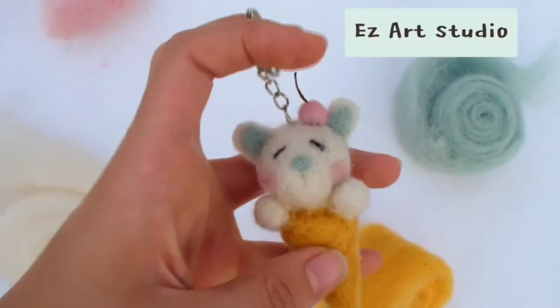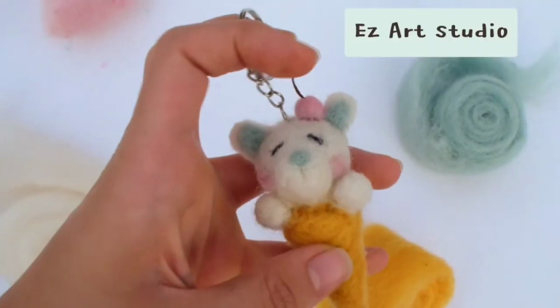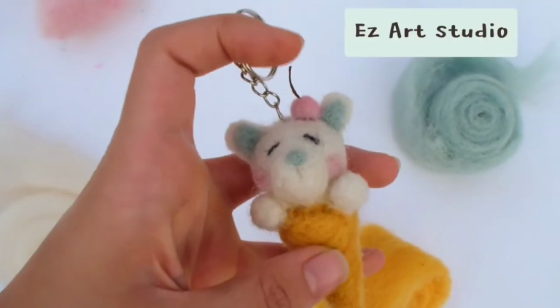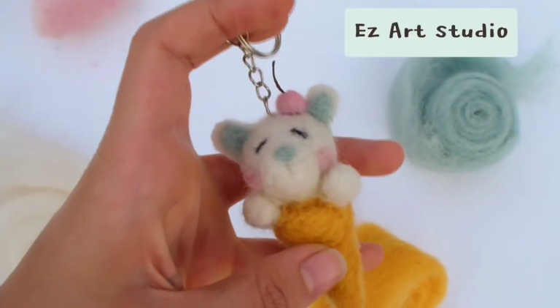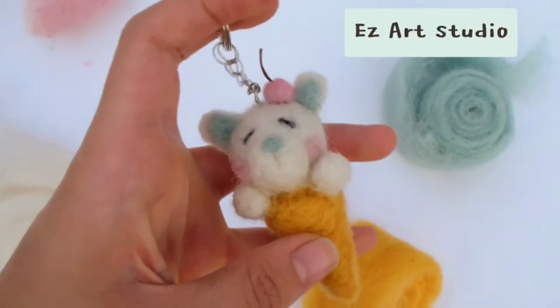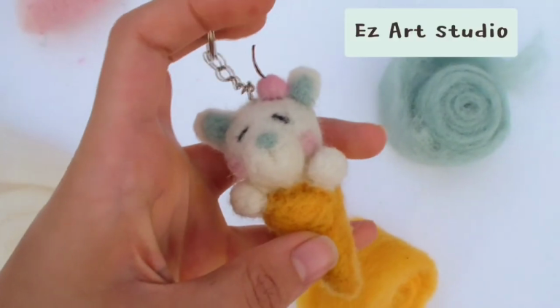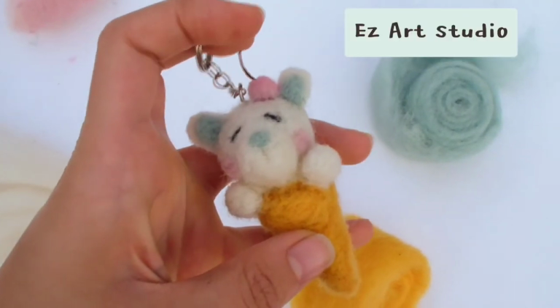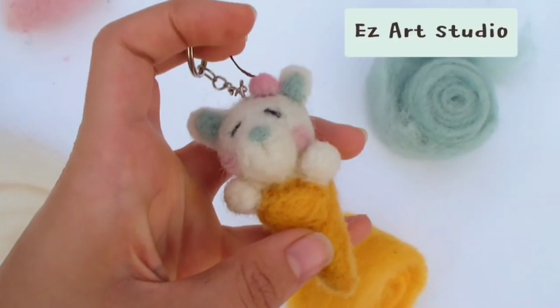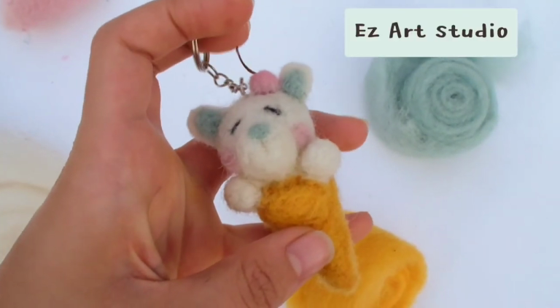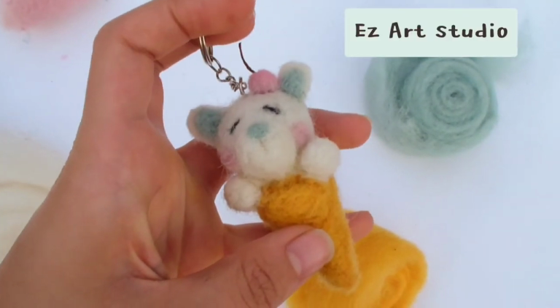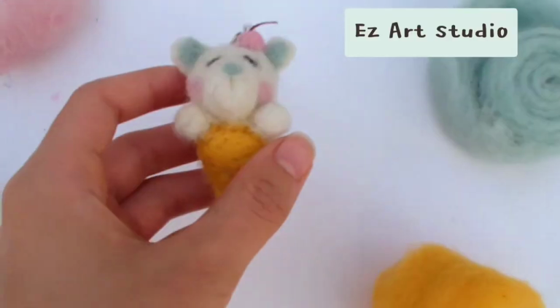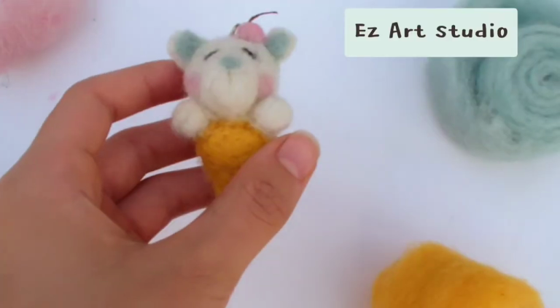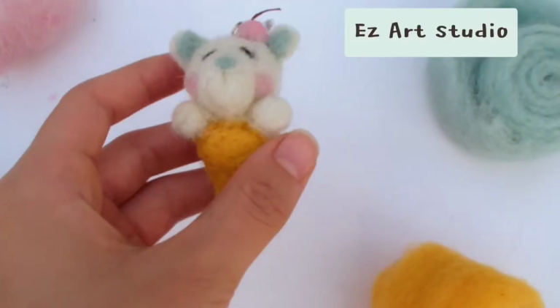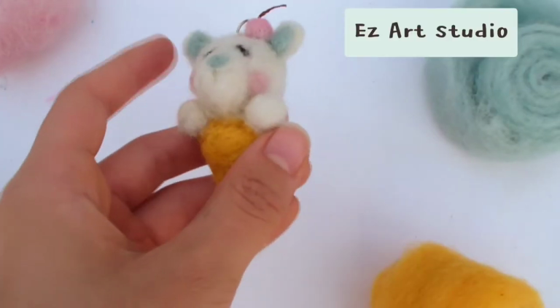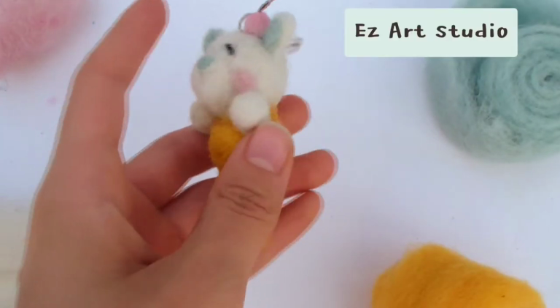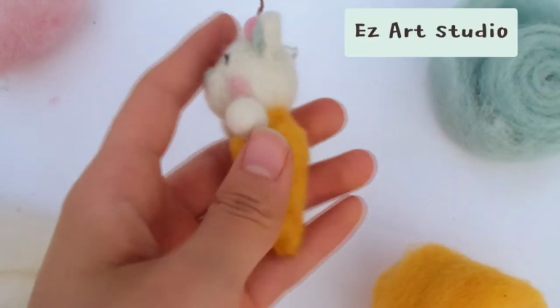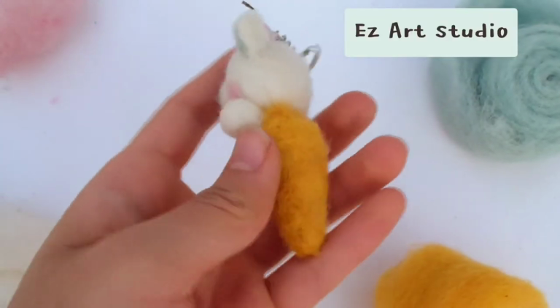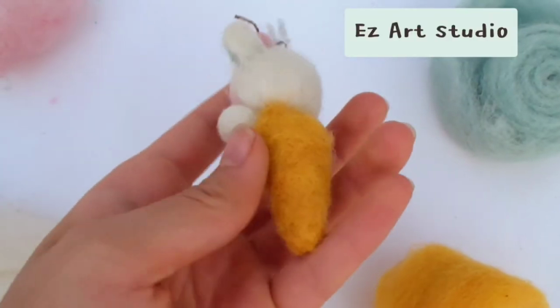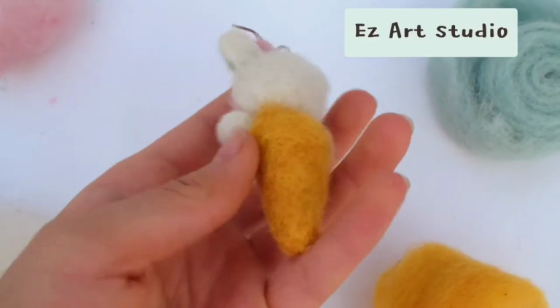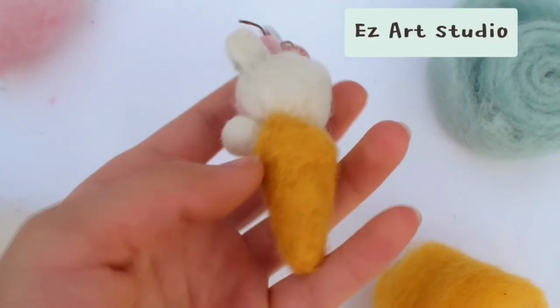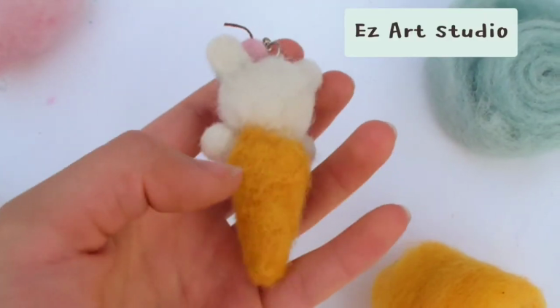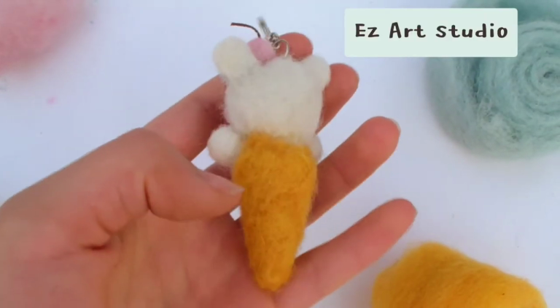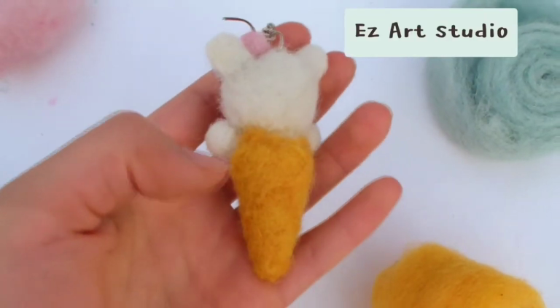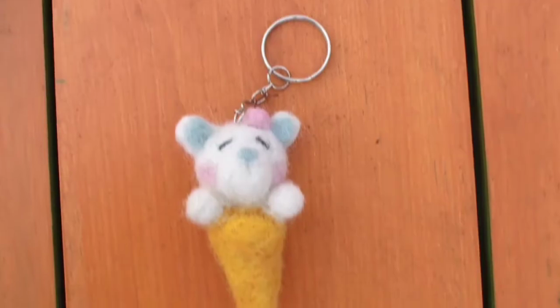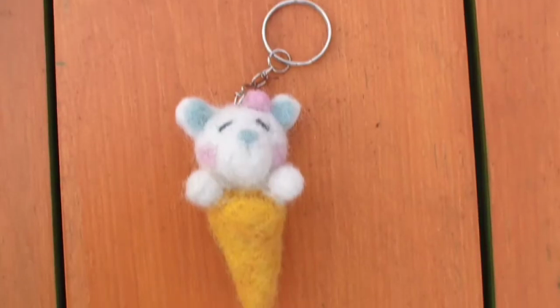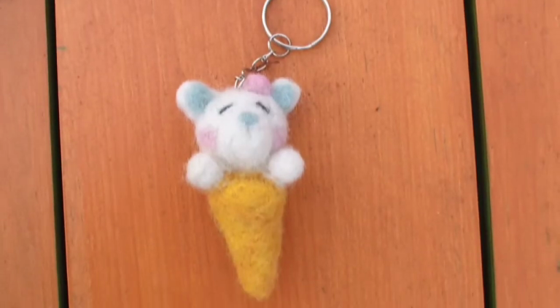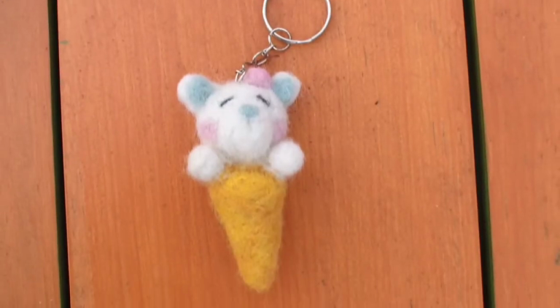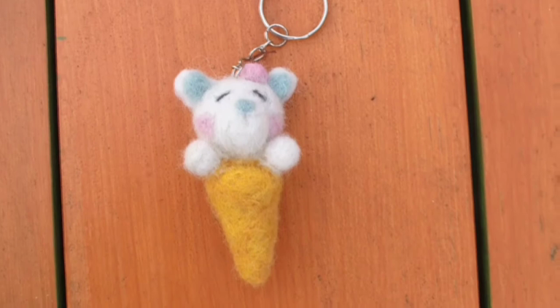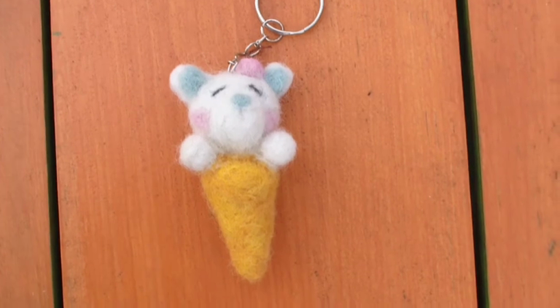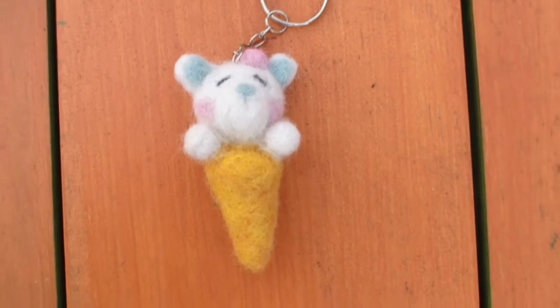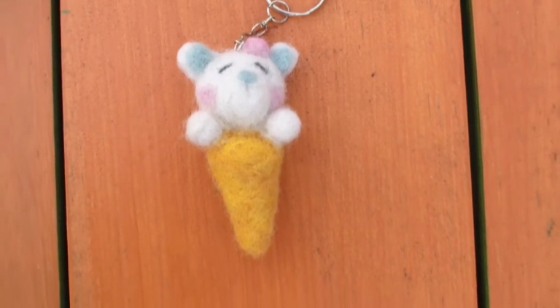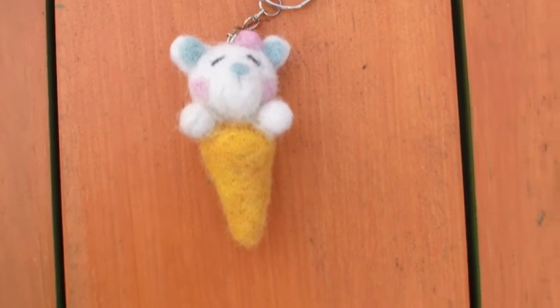Hi everyone! In this video, I'm going to show you how to make this cute needle felt polar bear ice cream cone keychain.